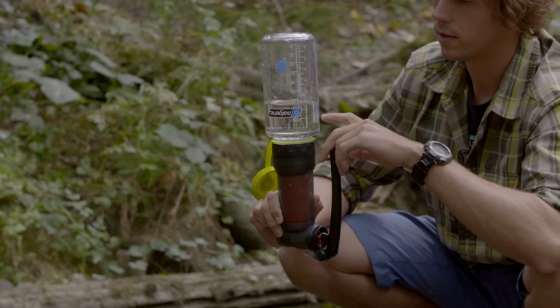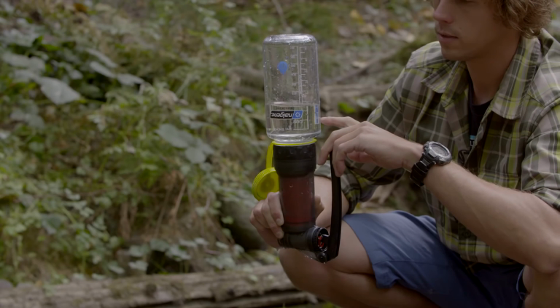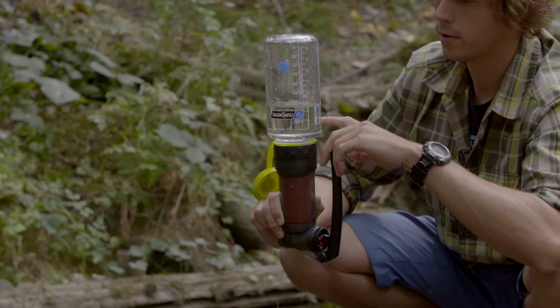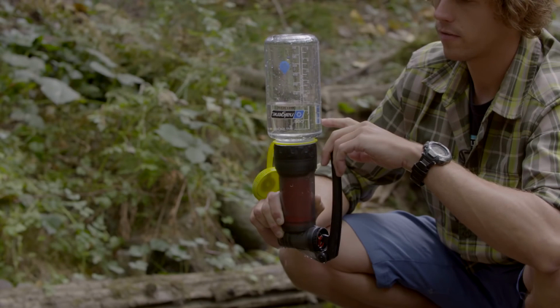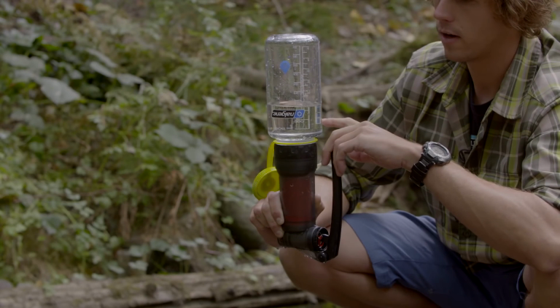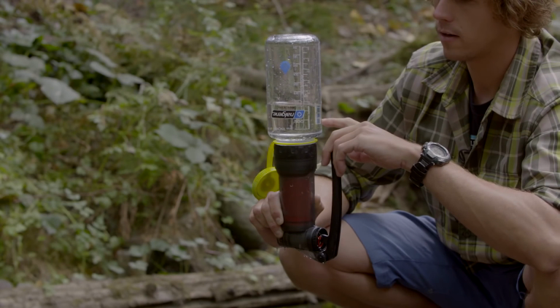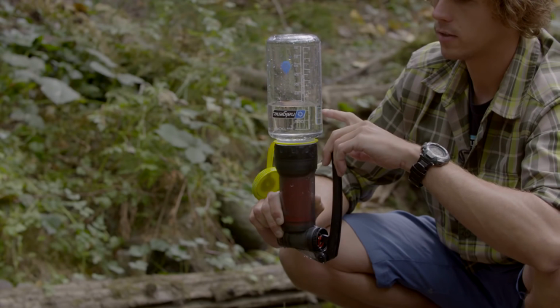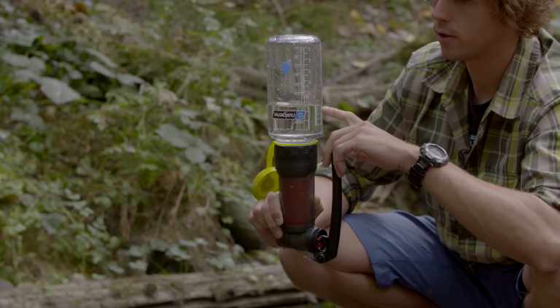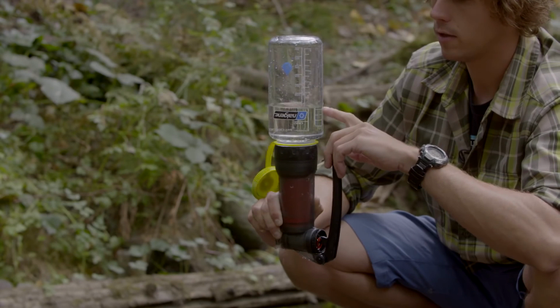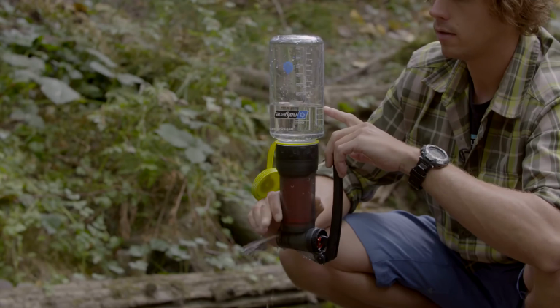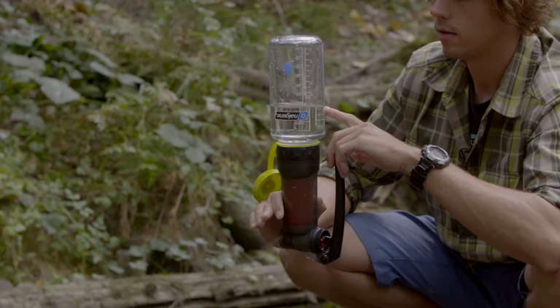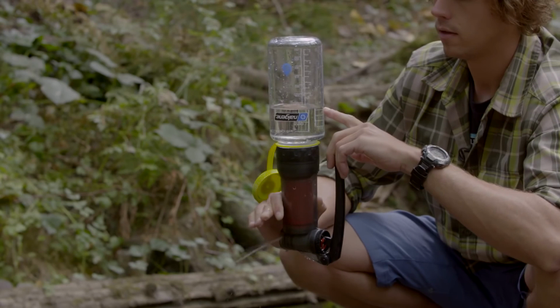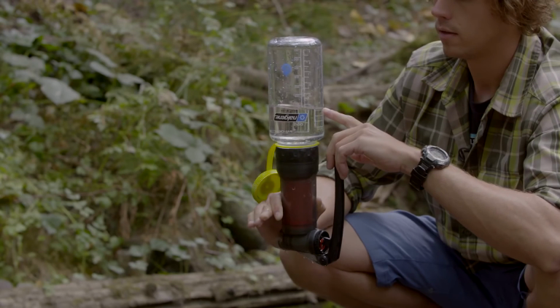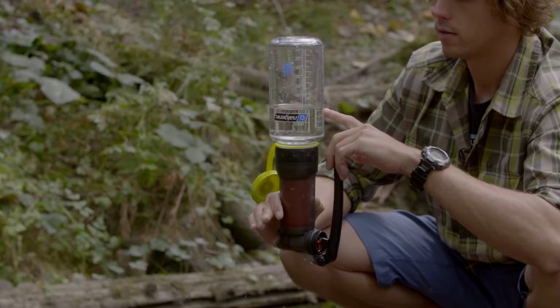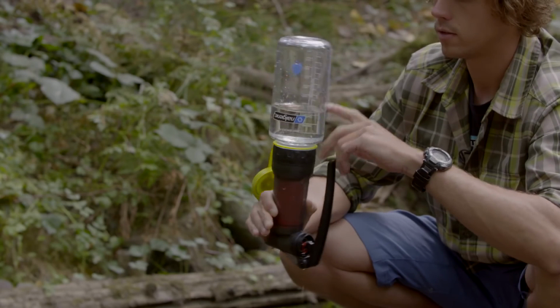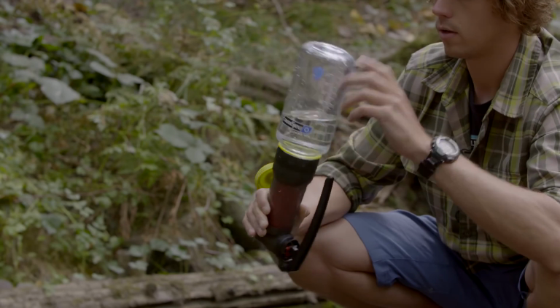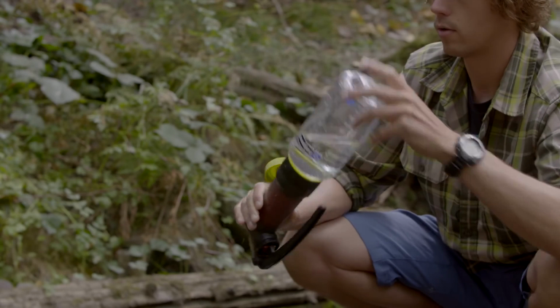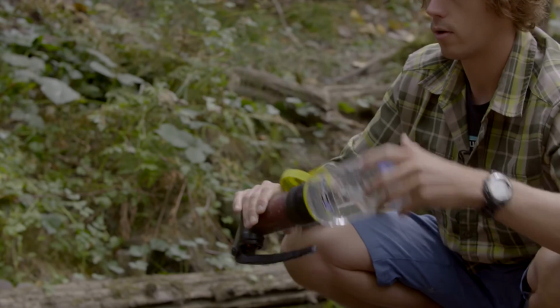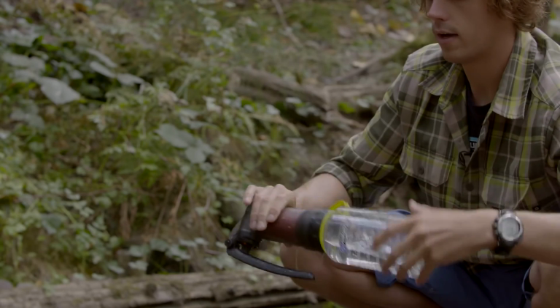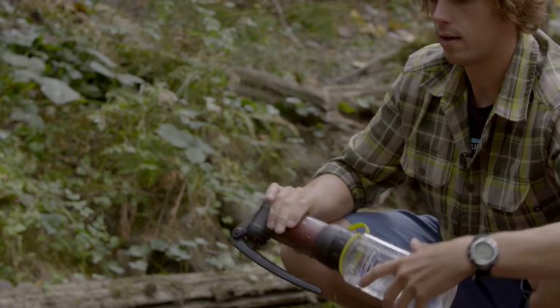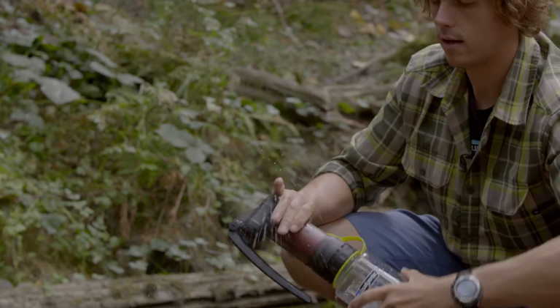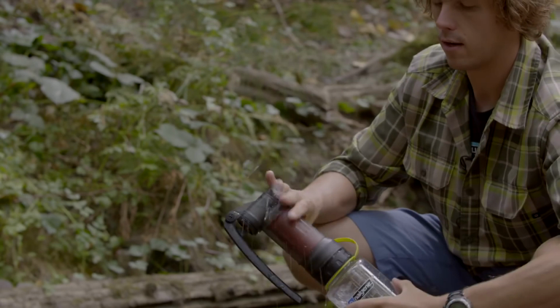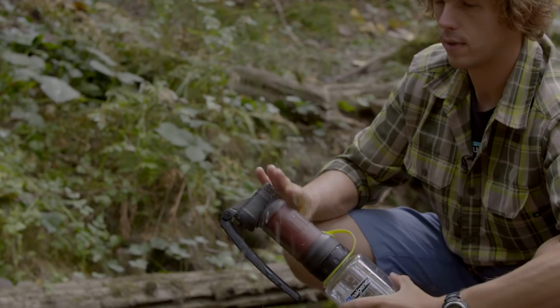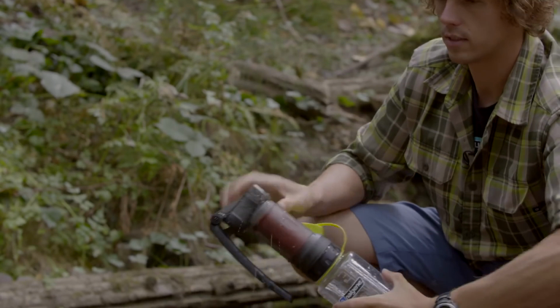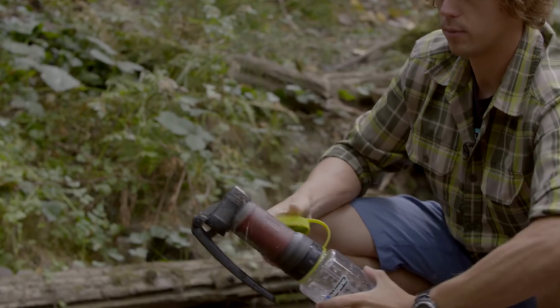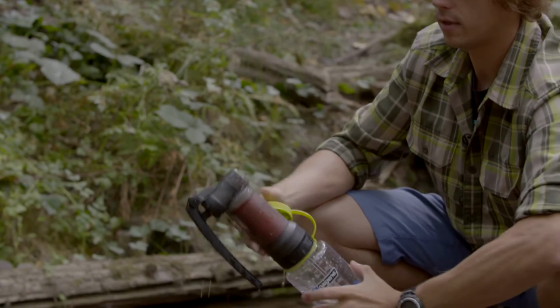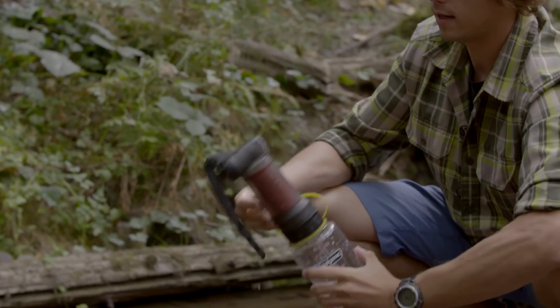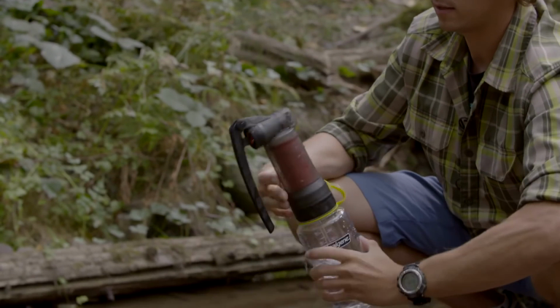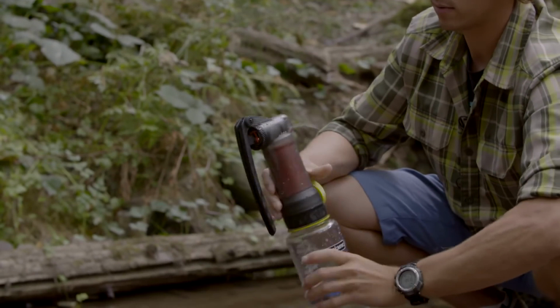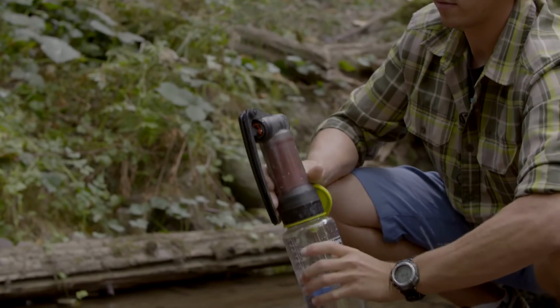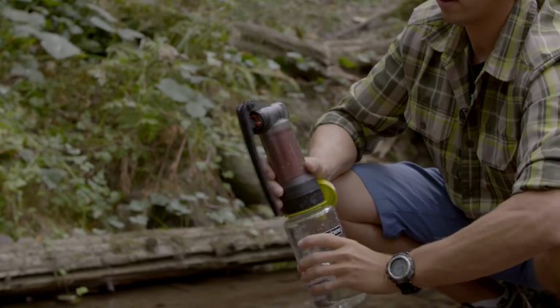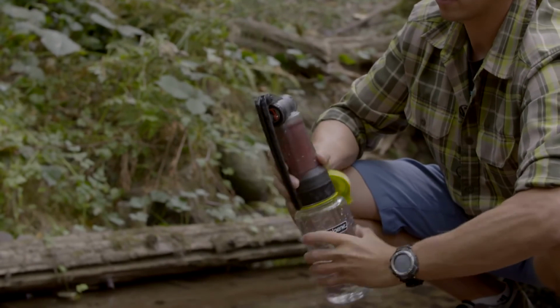This purifier is good, so go ahead and reassemble it — it's ready for use.